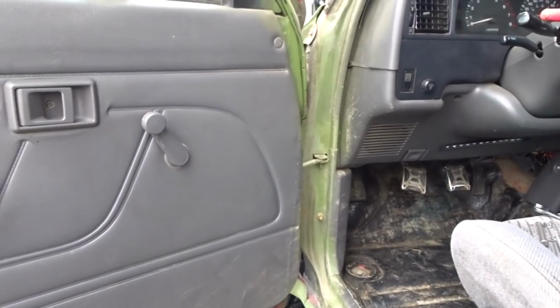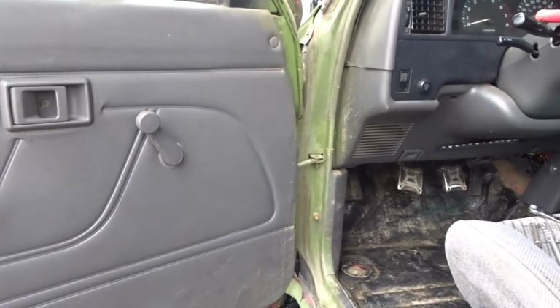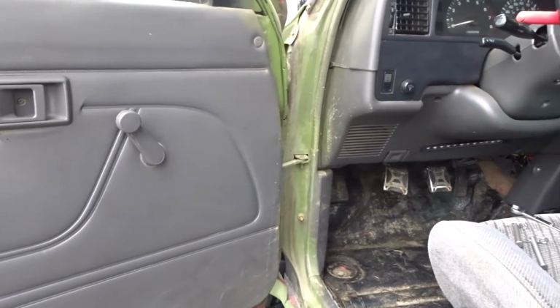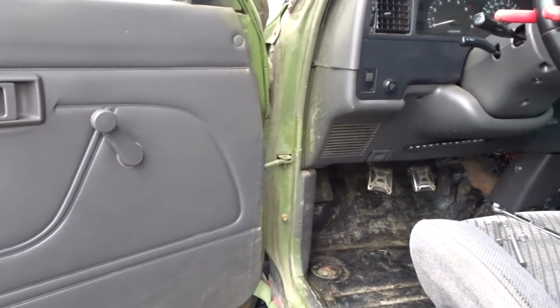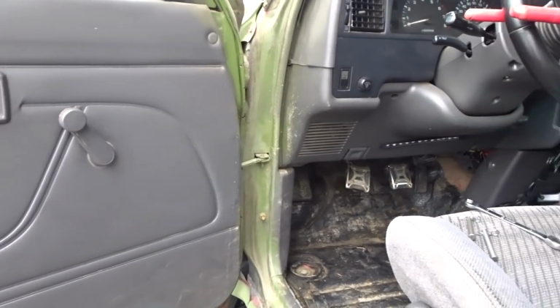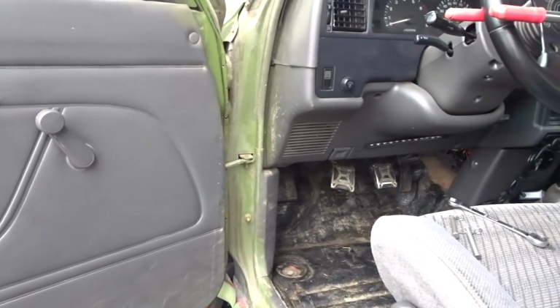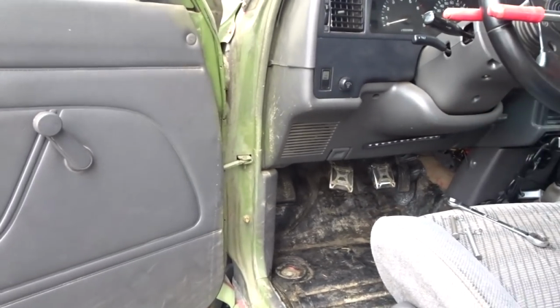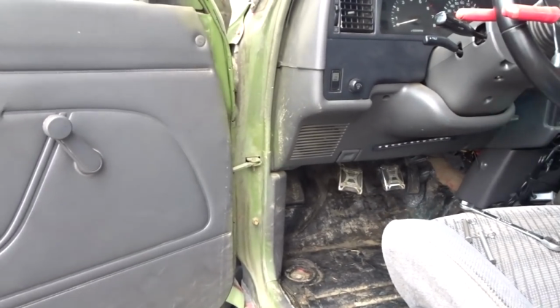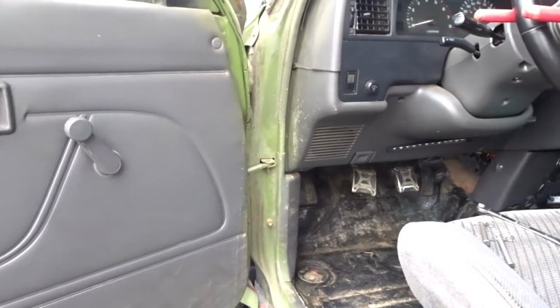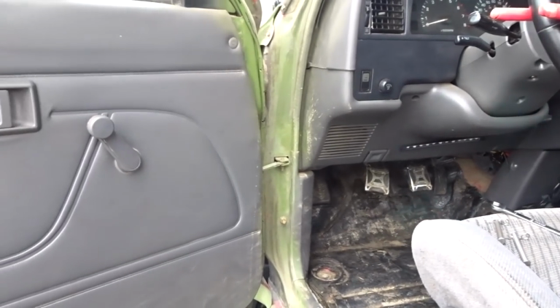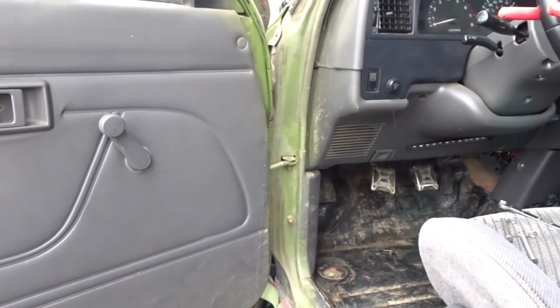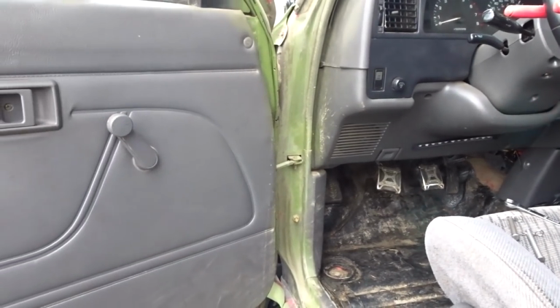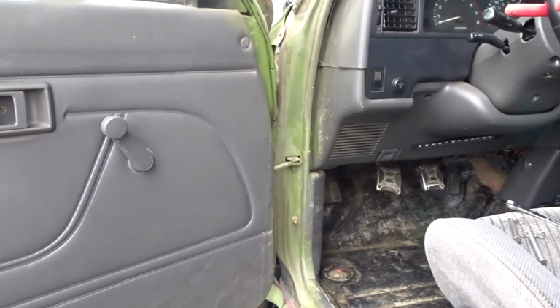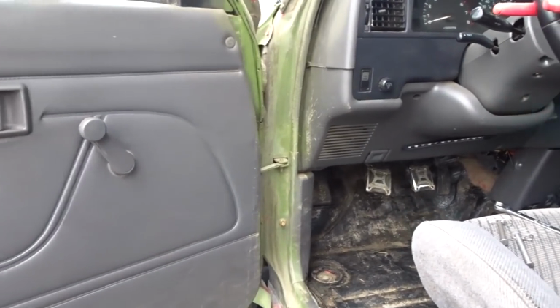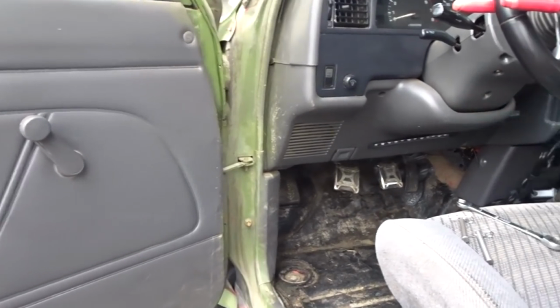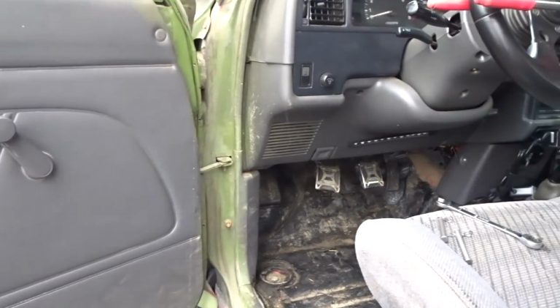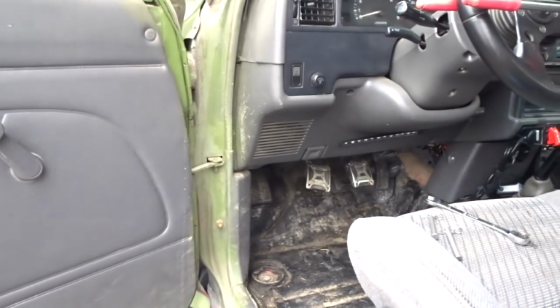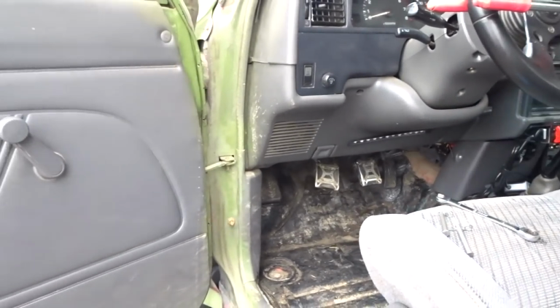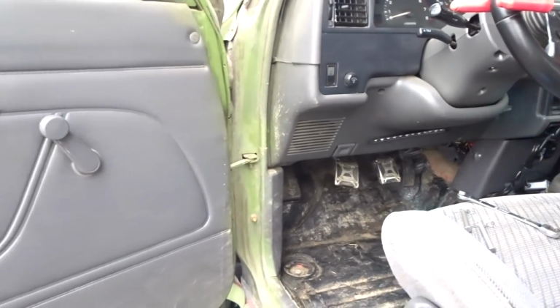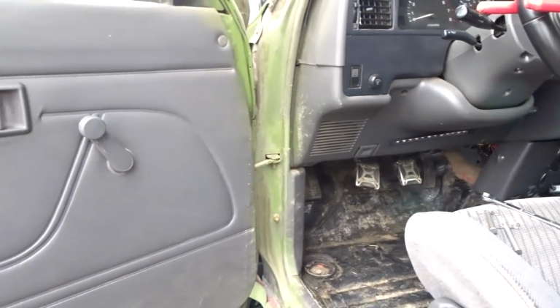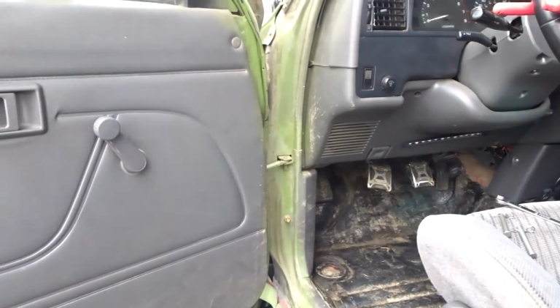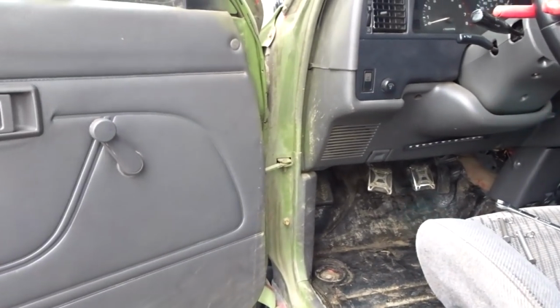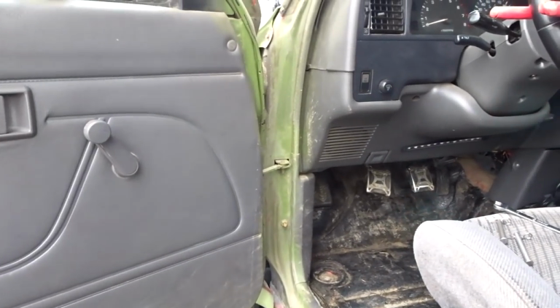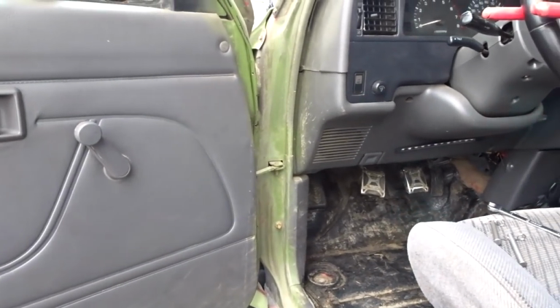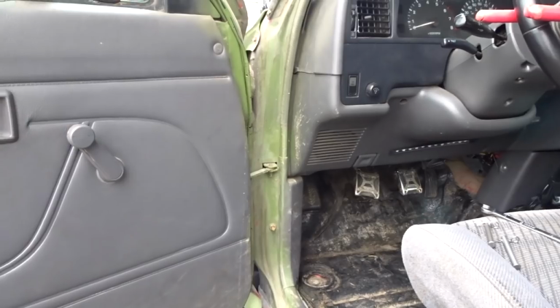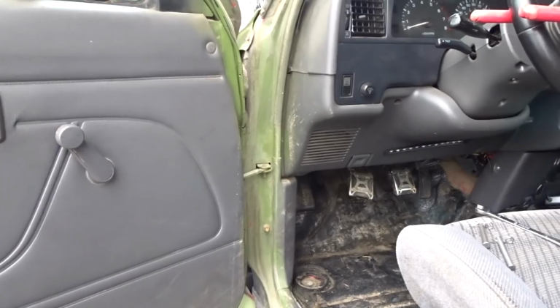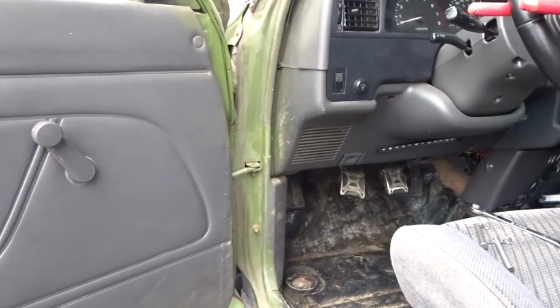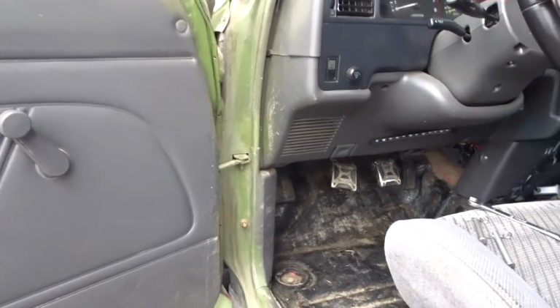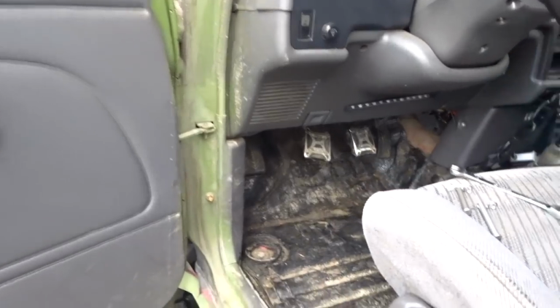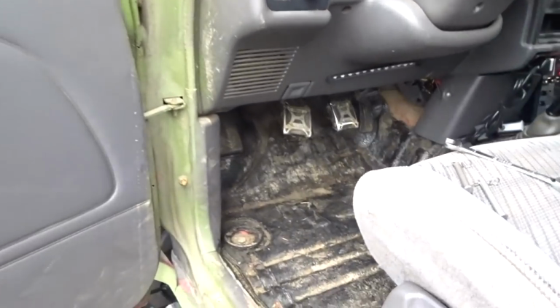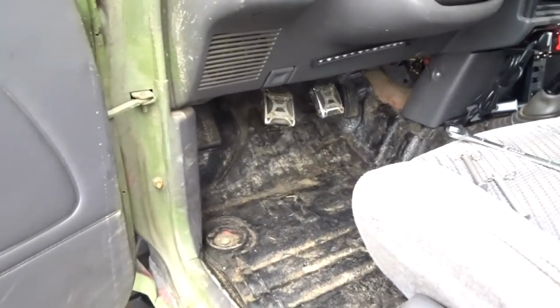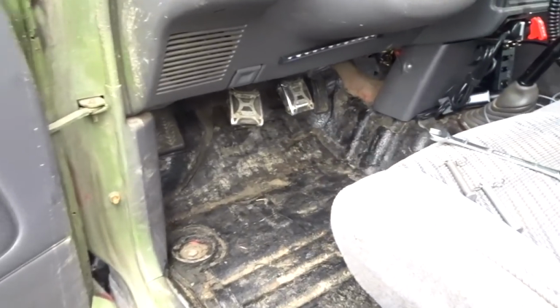This is a 95 Toyota pickup, but for most 1st, 2nd, and 3rd generation Toyota pickups it's very similar.